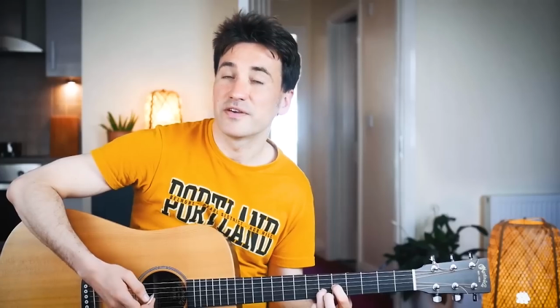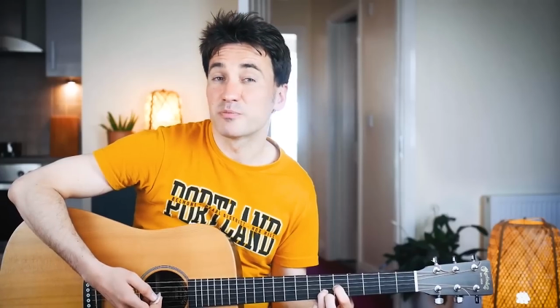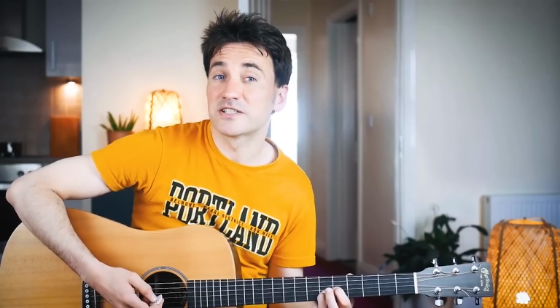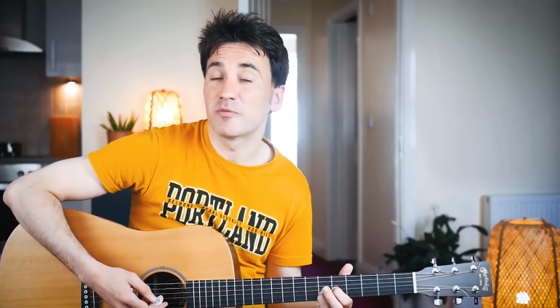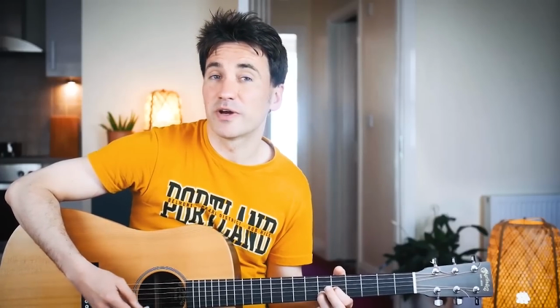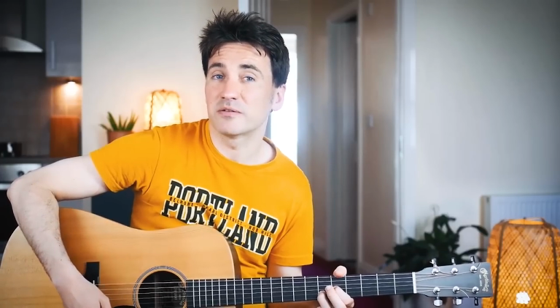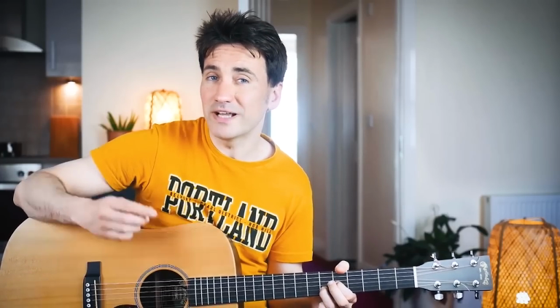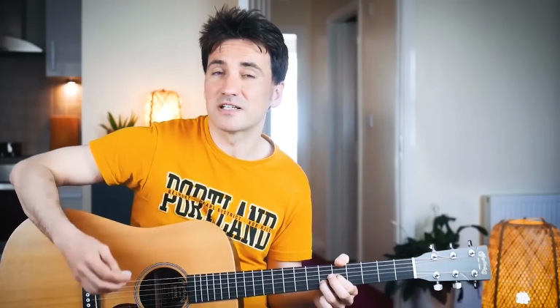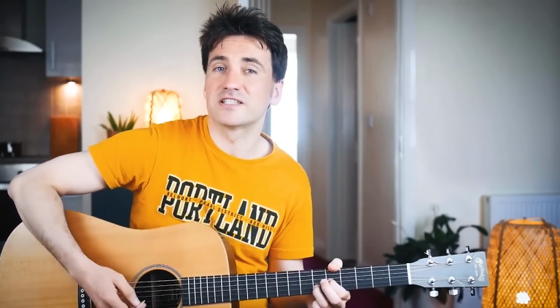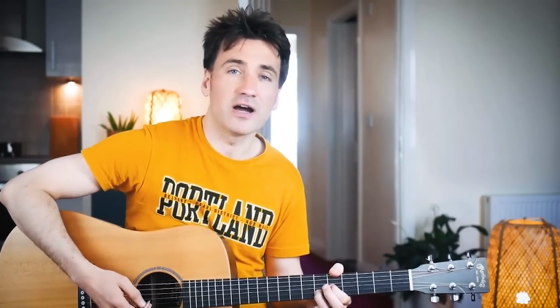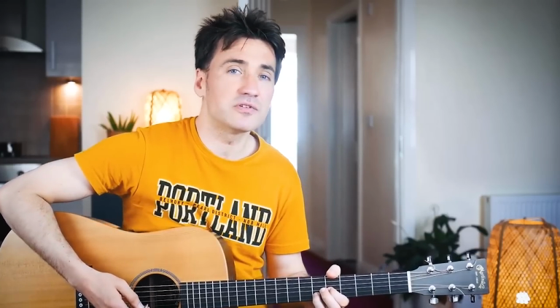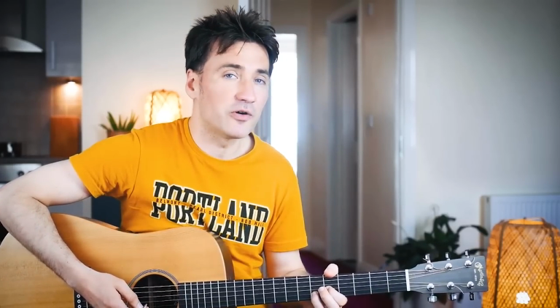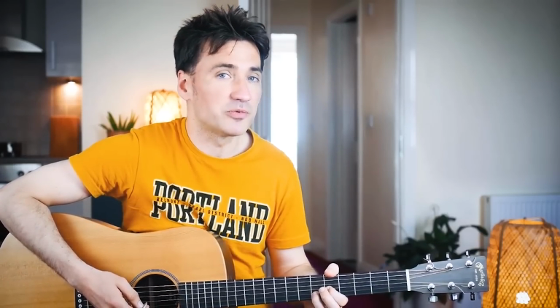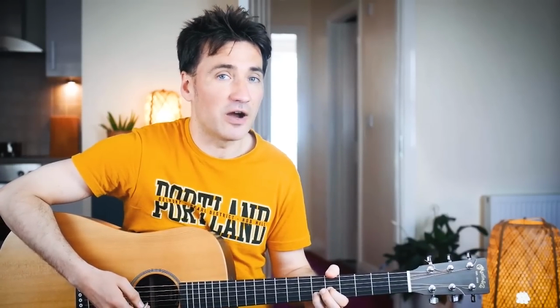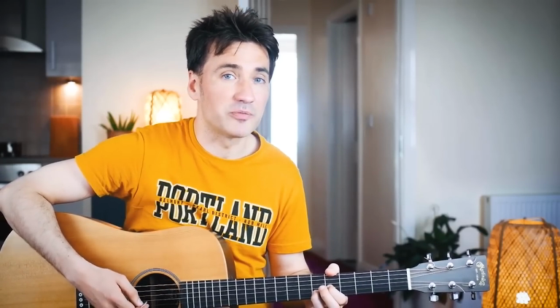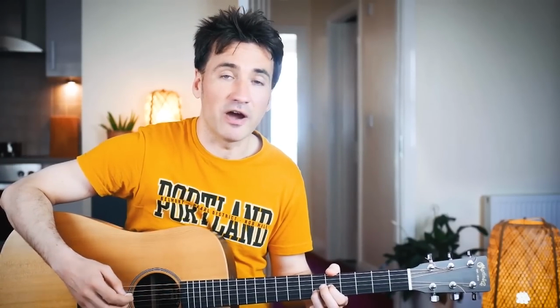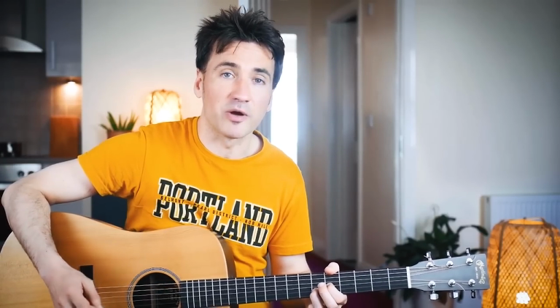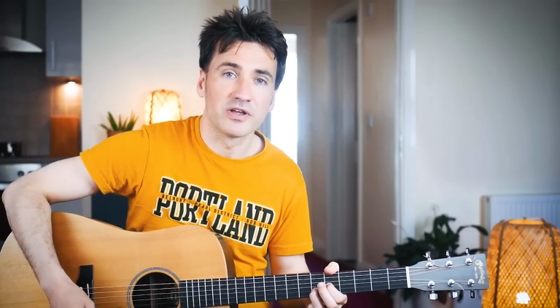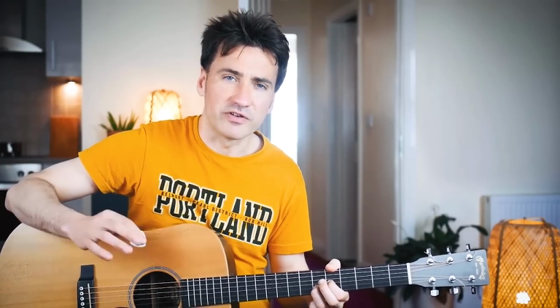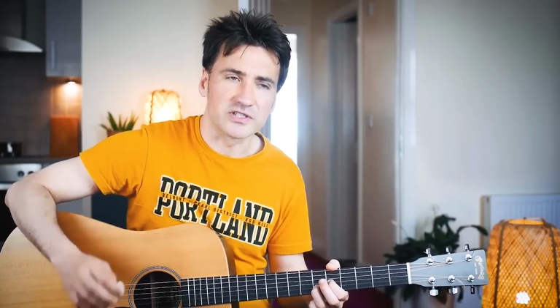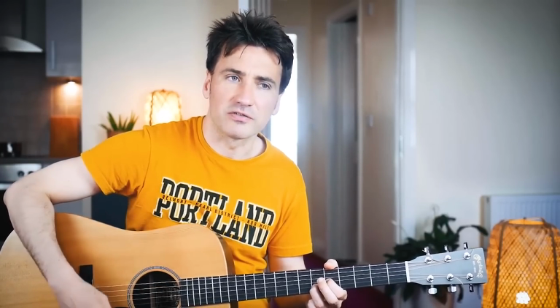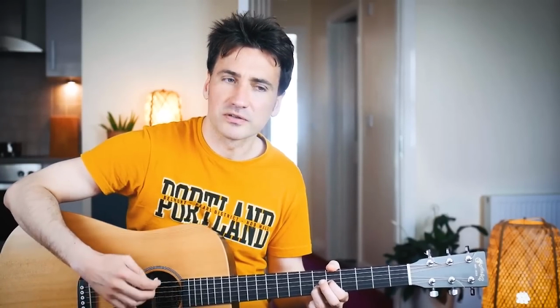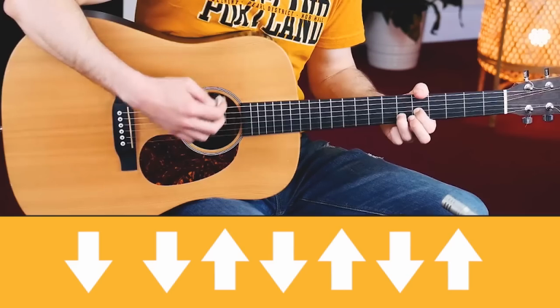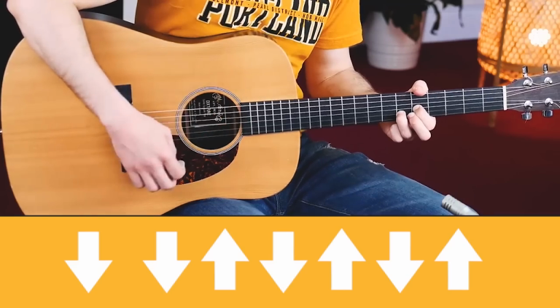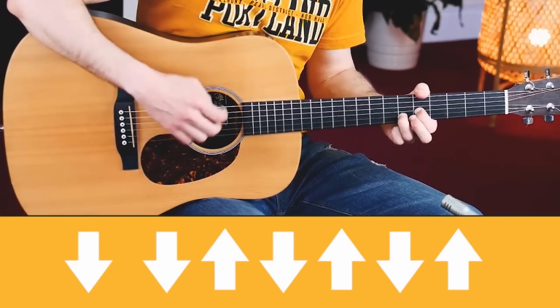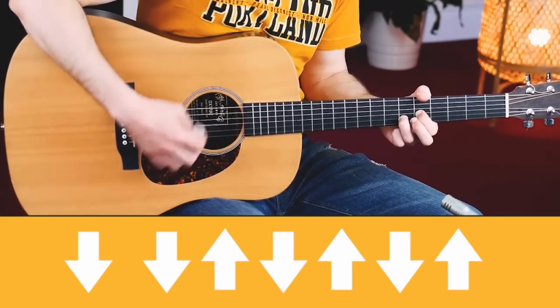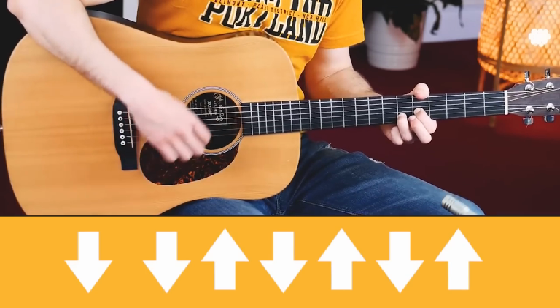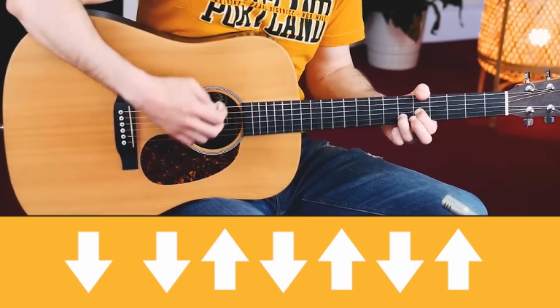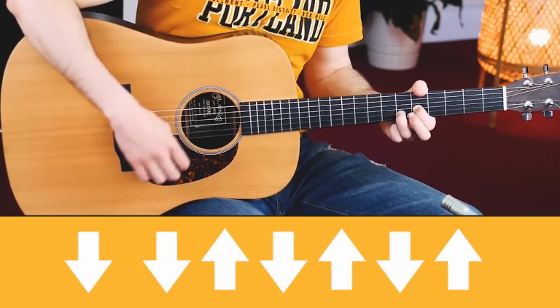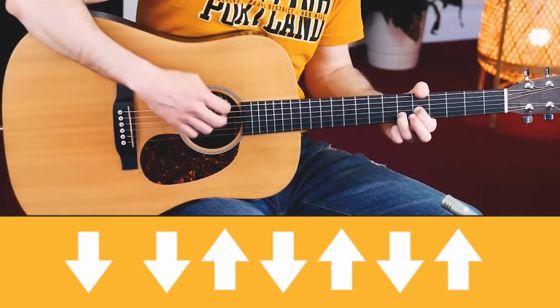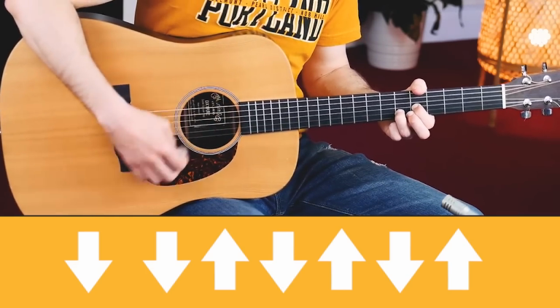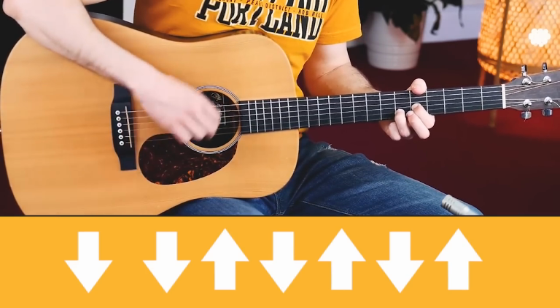Here's the basic strumming pattern. Basically it's down, down, up, down, up, down, up. Very soft. Down, down, up, down, up, down, up.